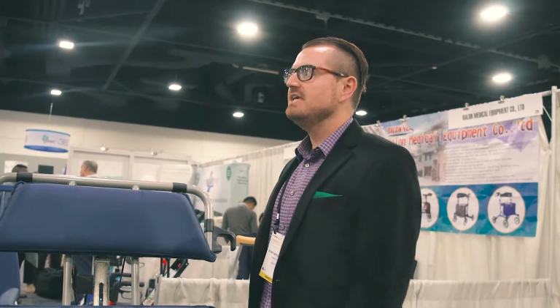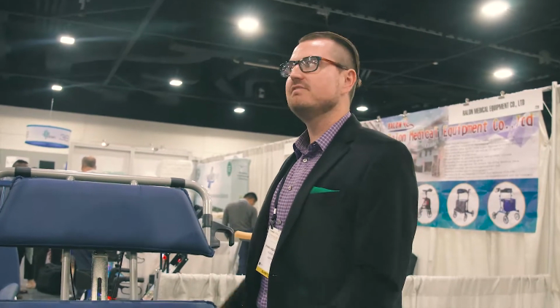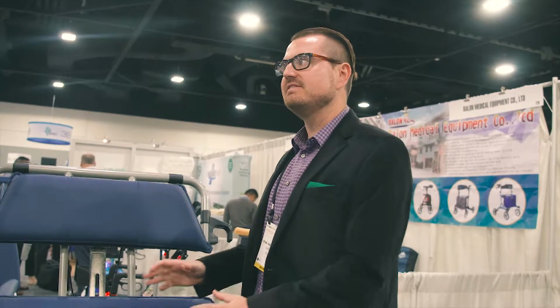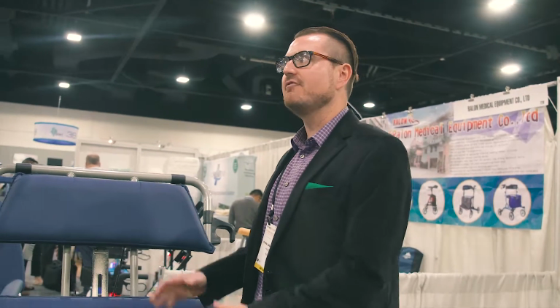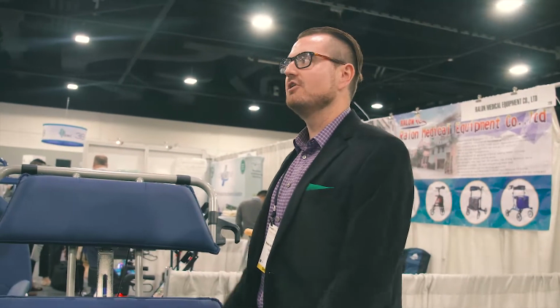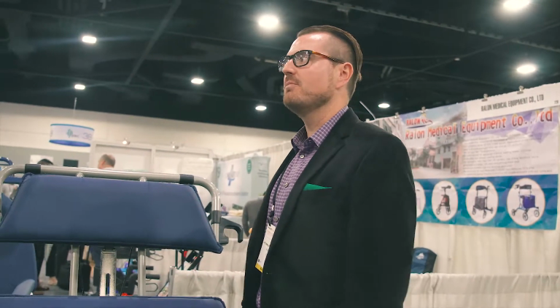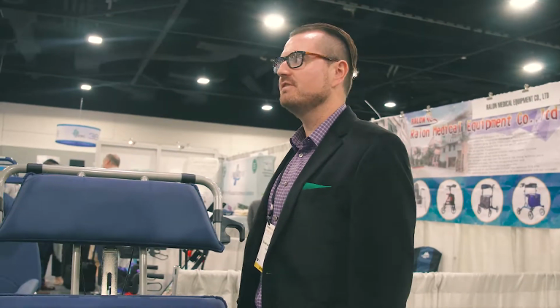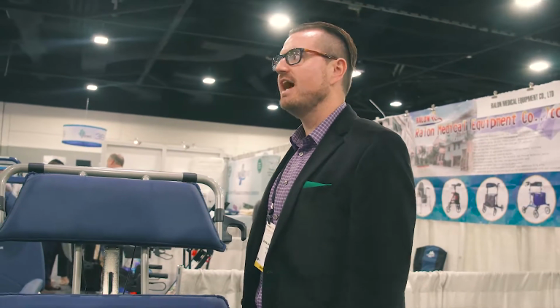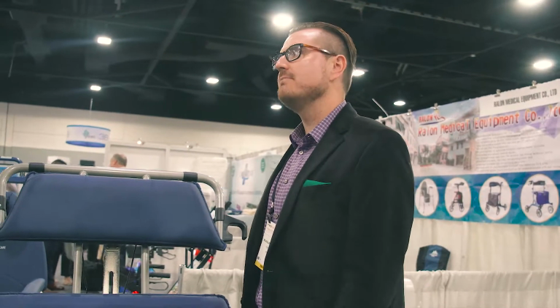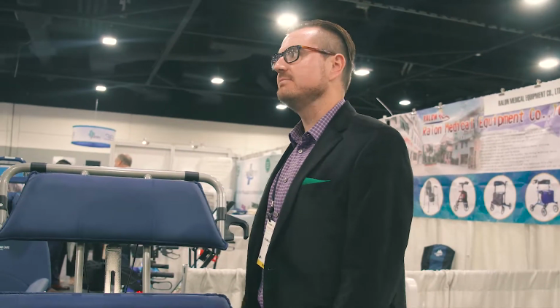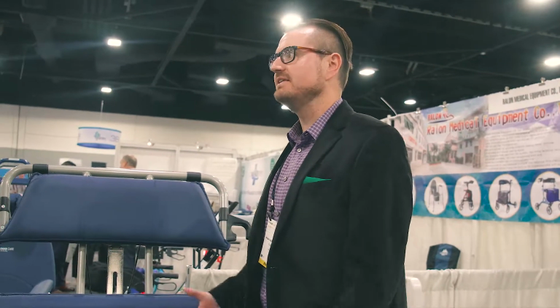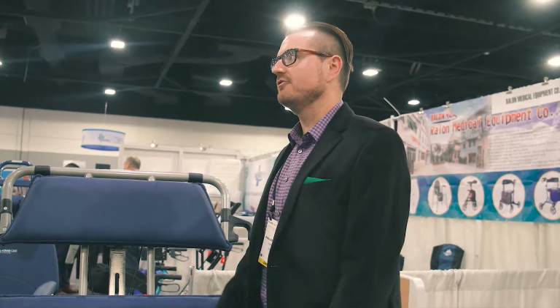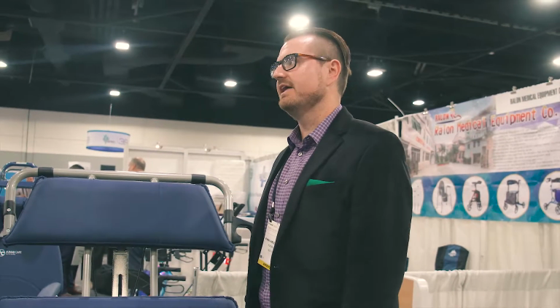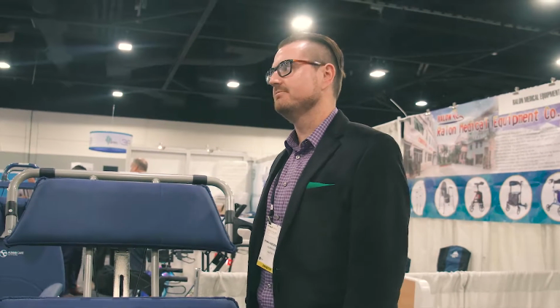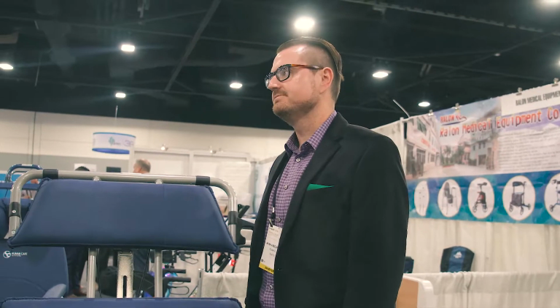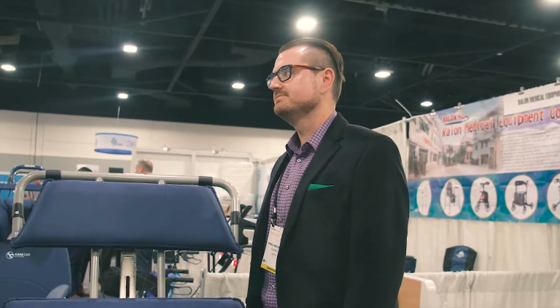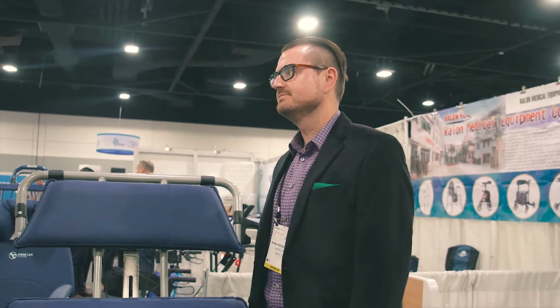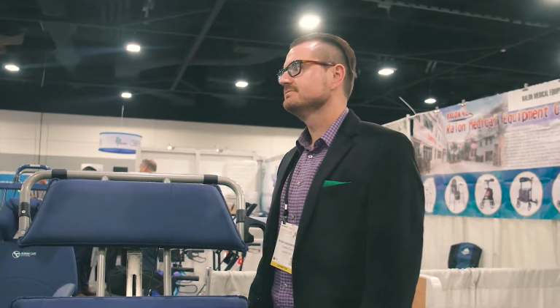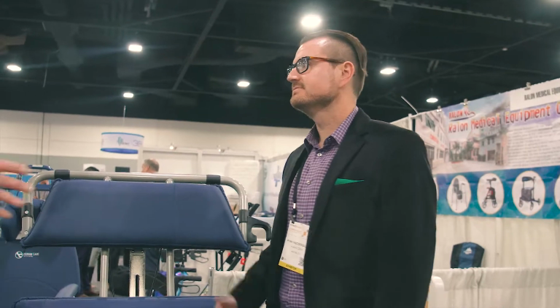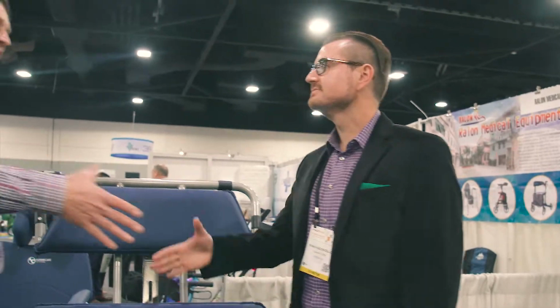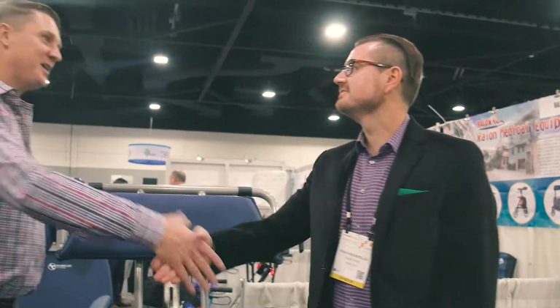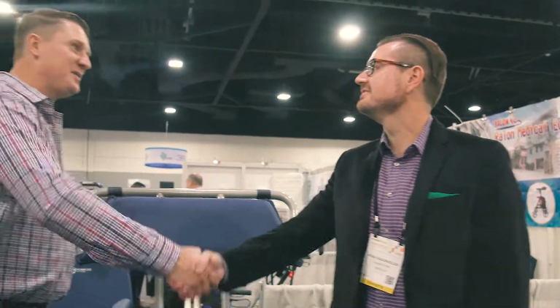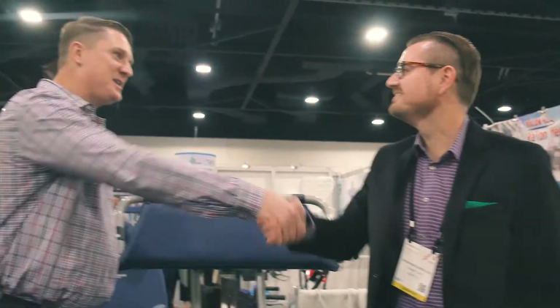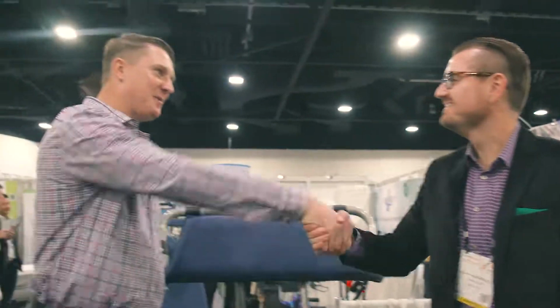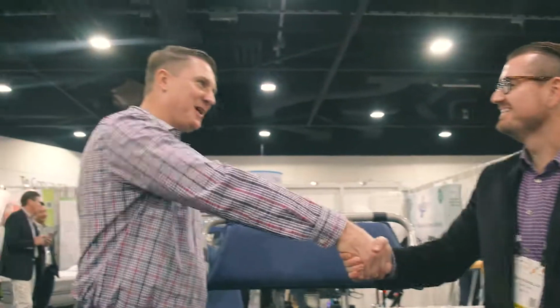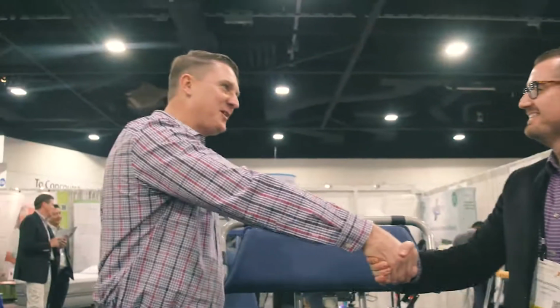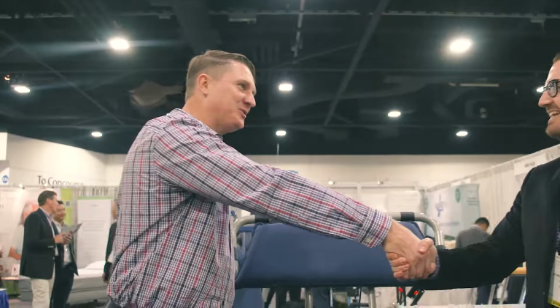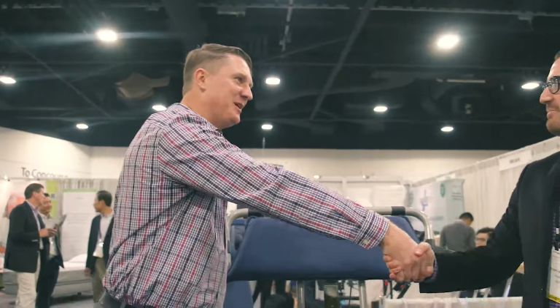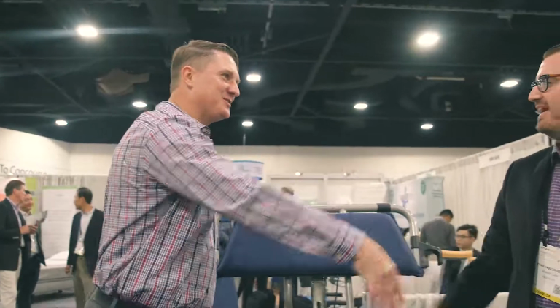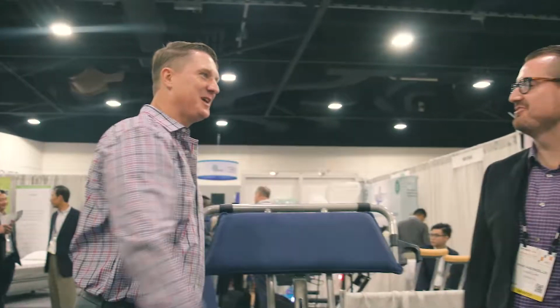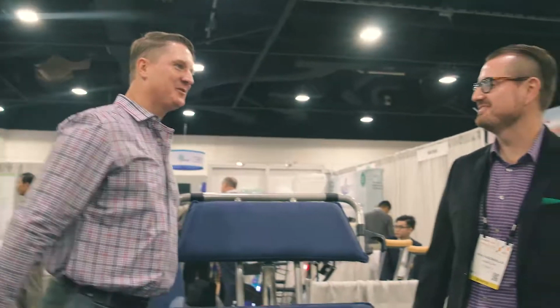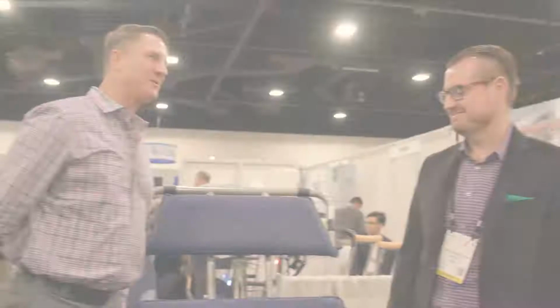That's an awesome MedTrade recap, Ryan. Thank you so much.